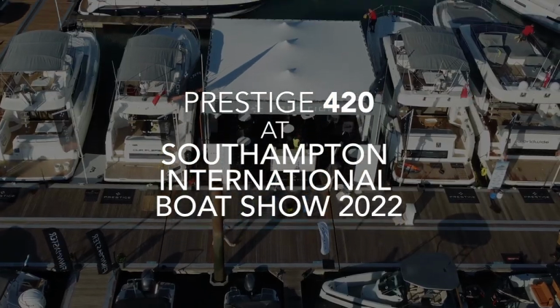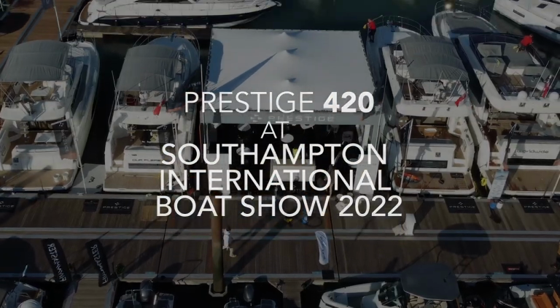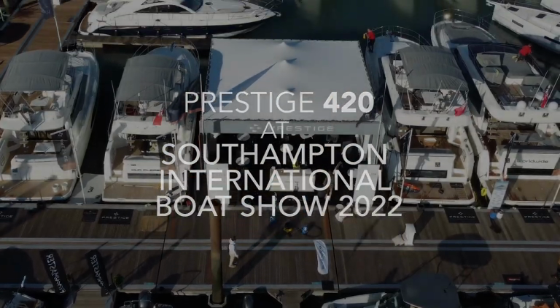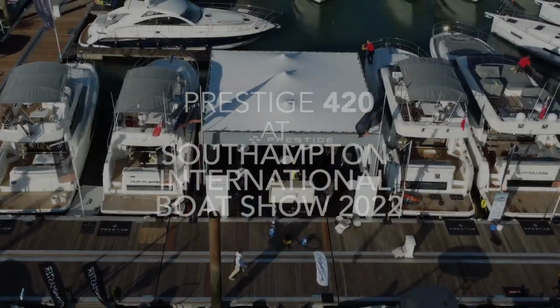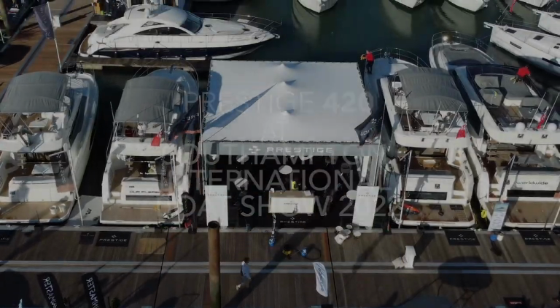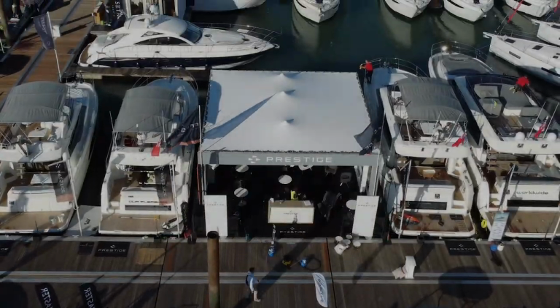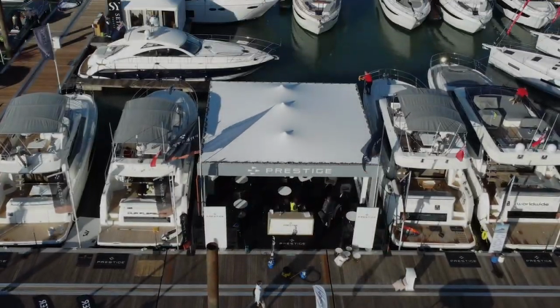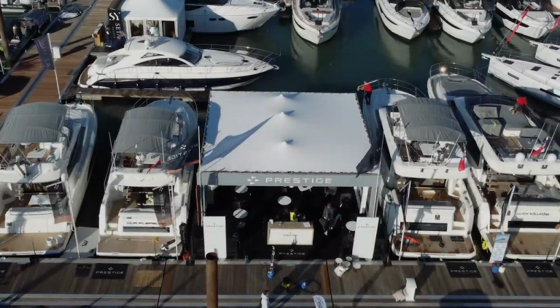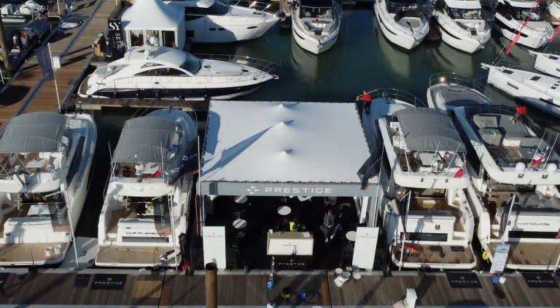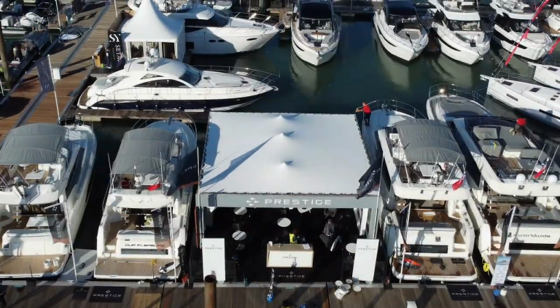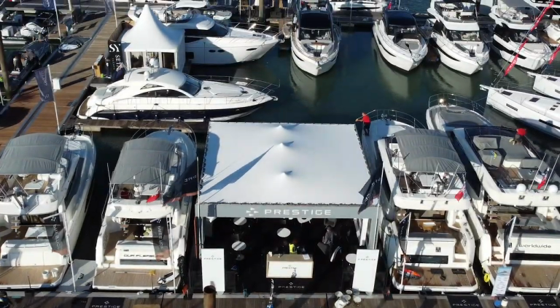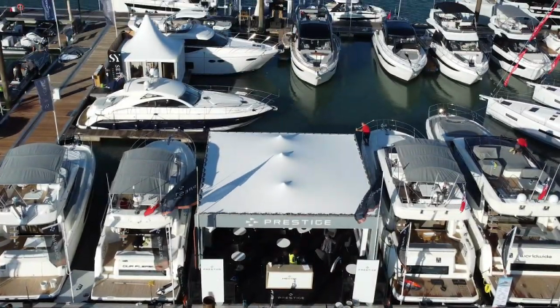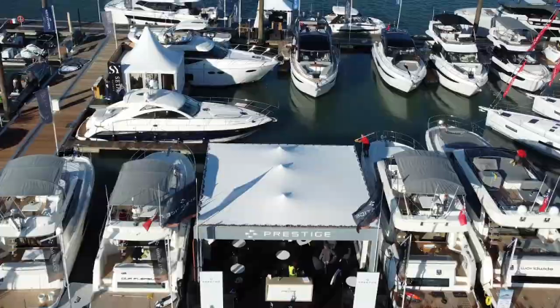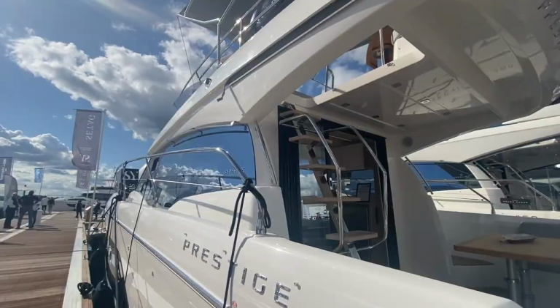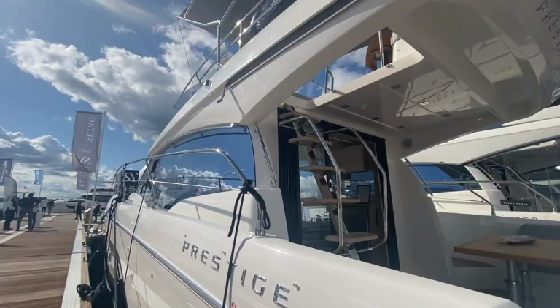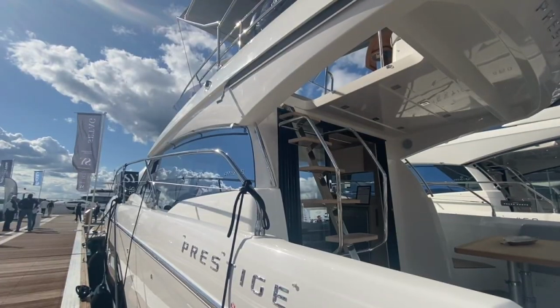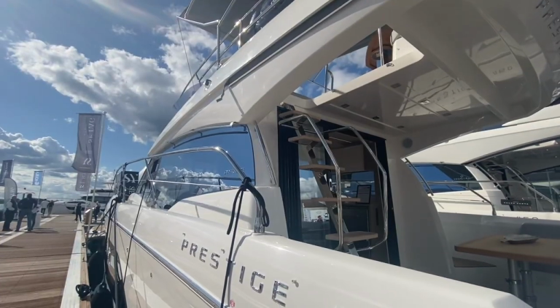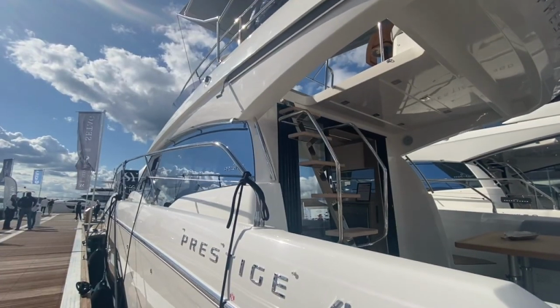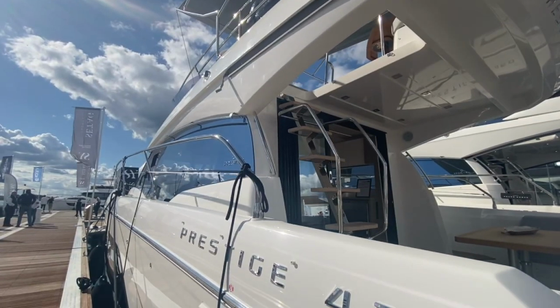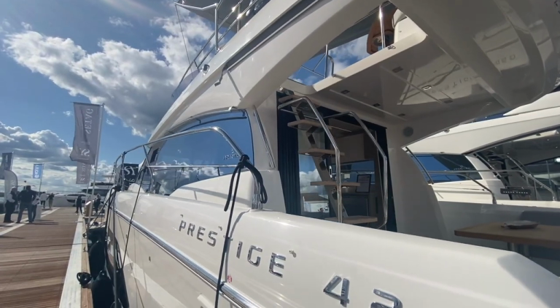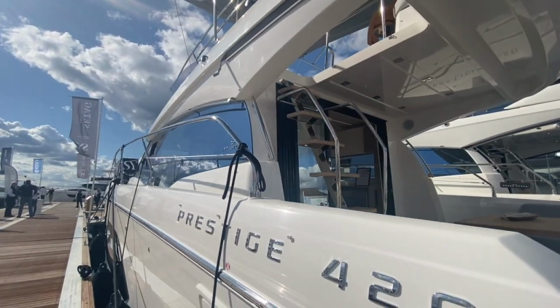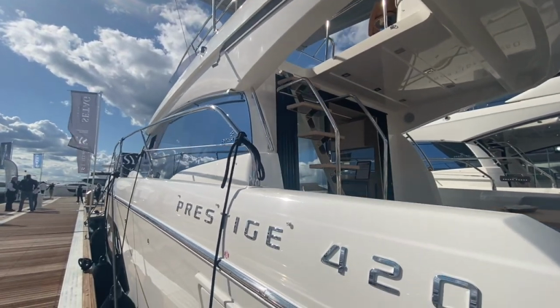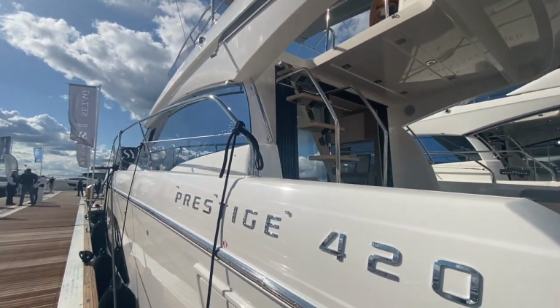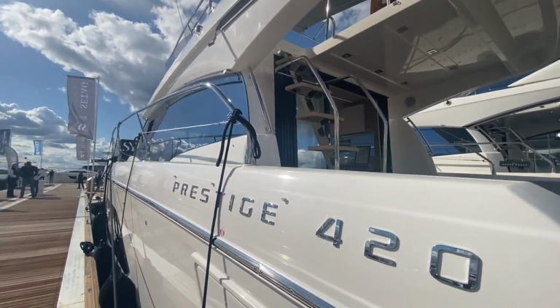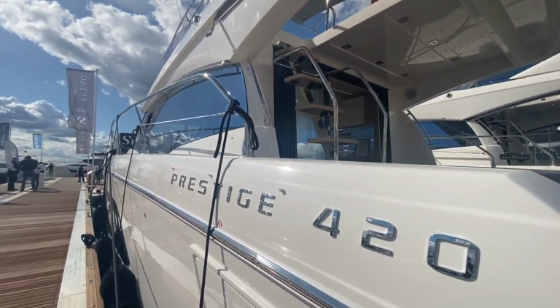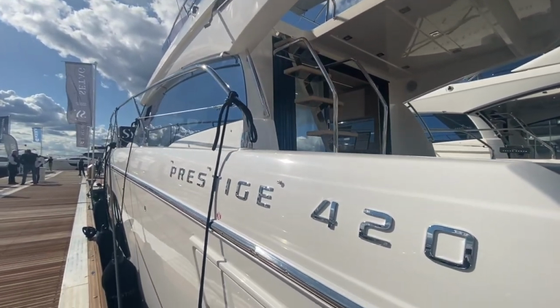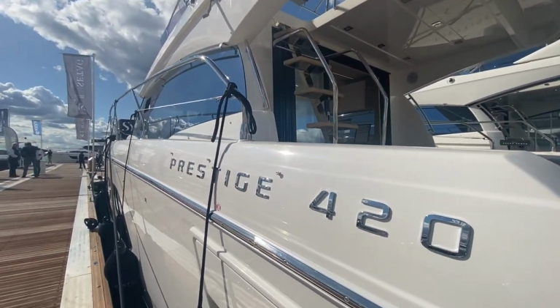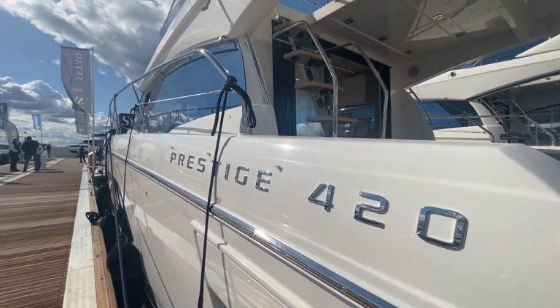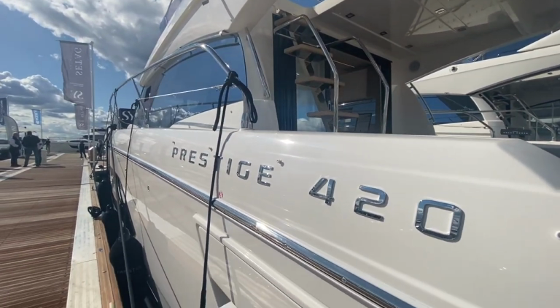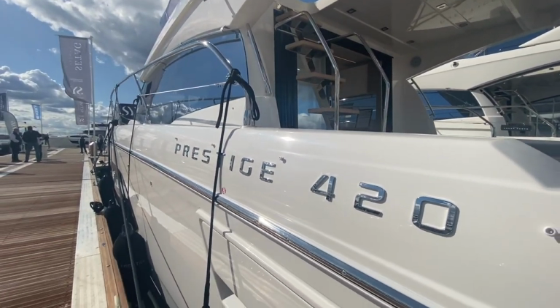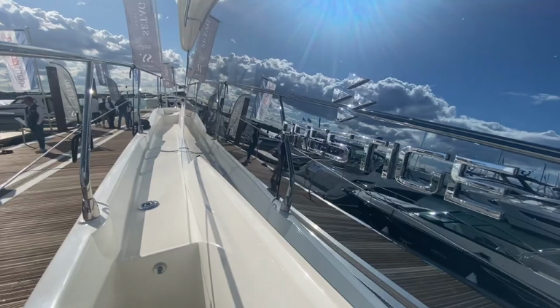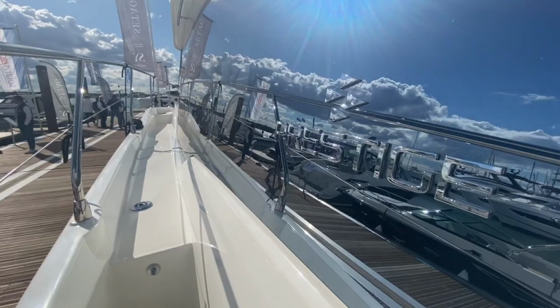Hello and welcome to this short walkthrough video of the Prestige 420 here at the Southampton International Boat Show.